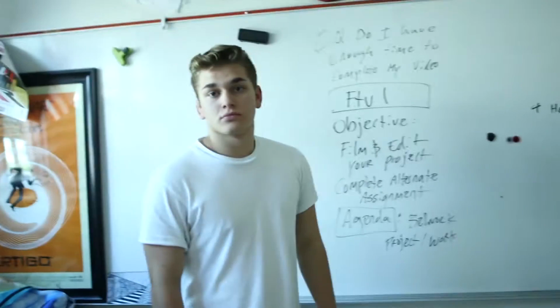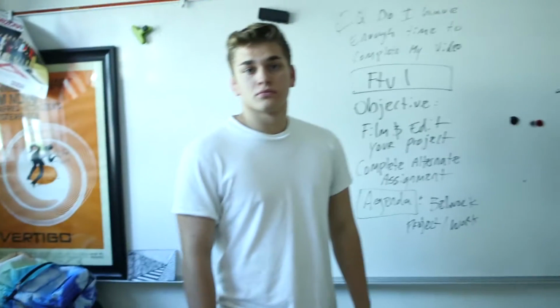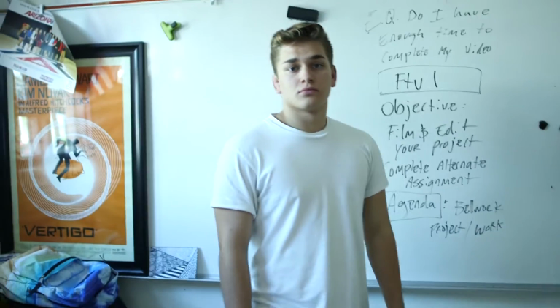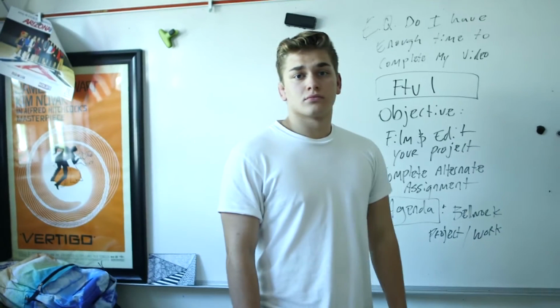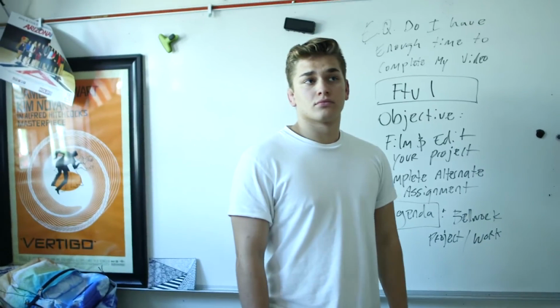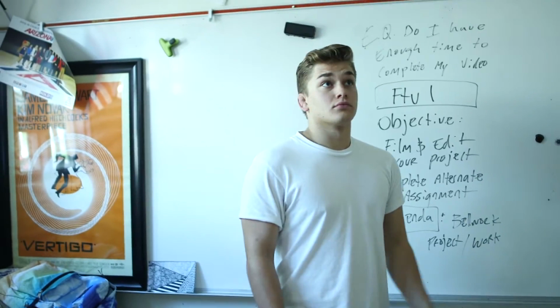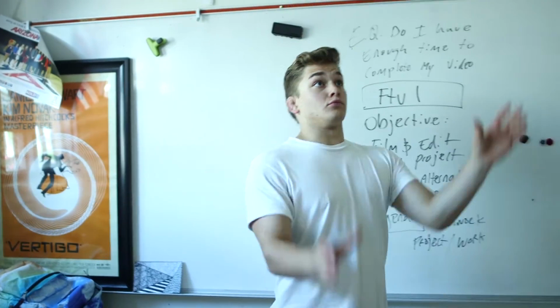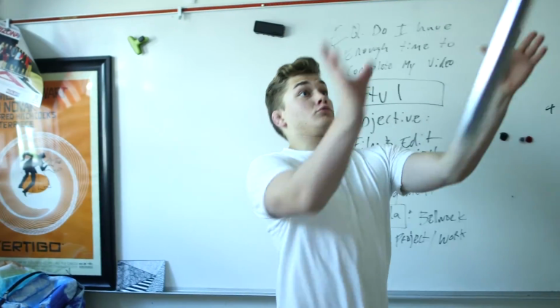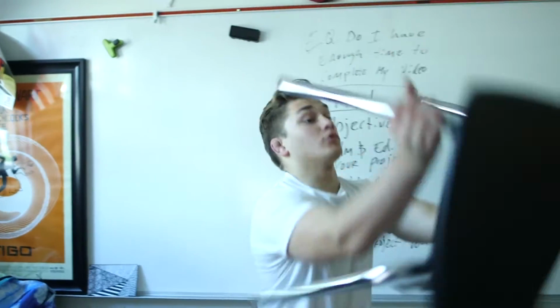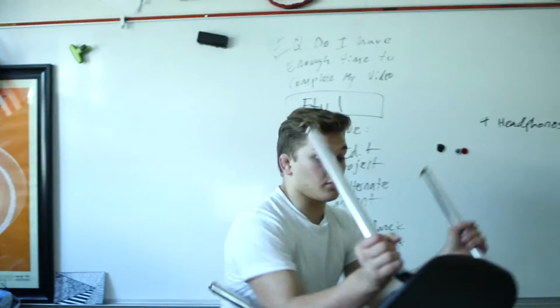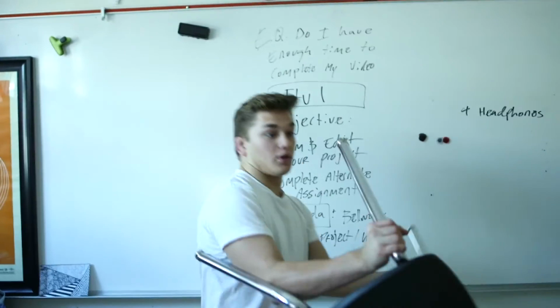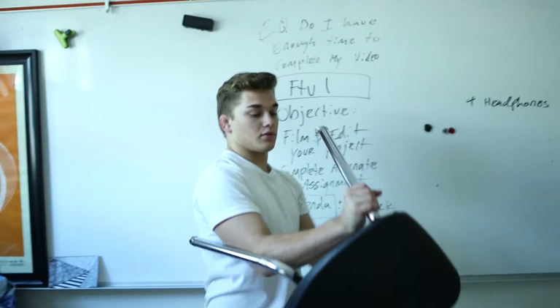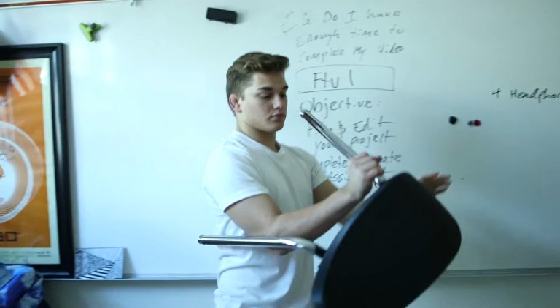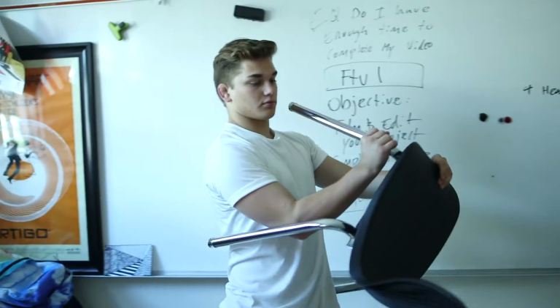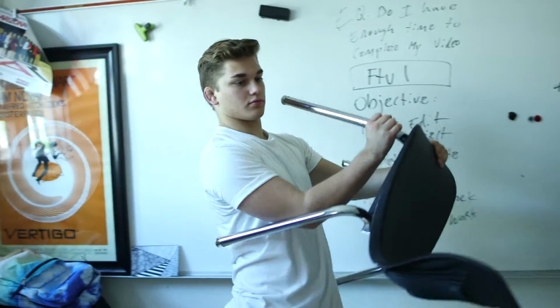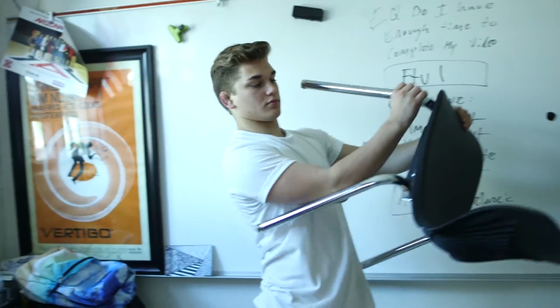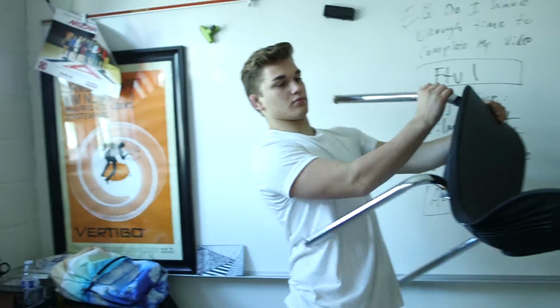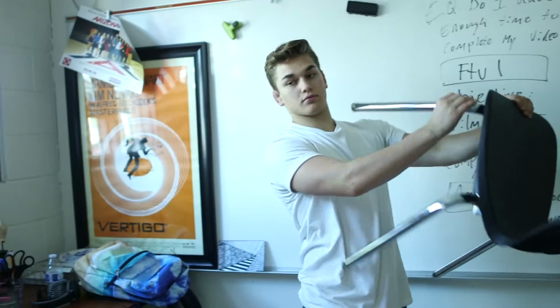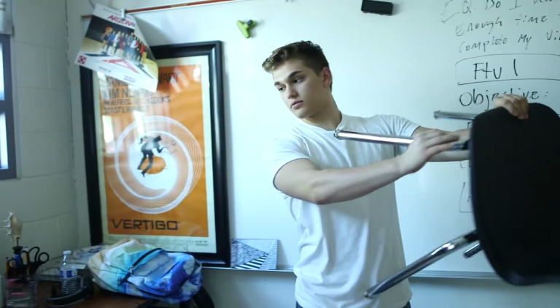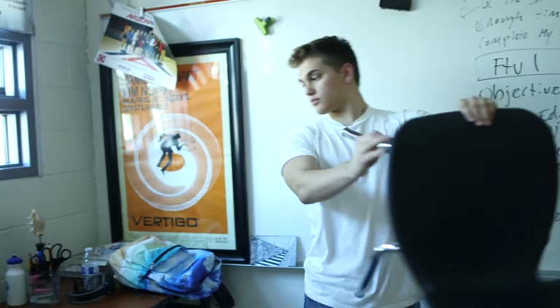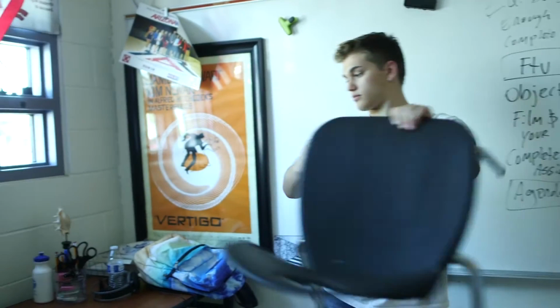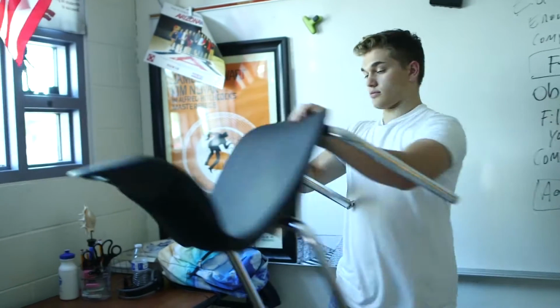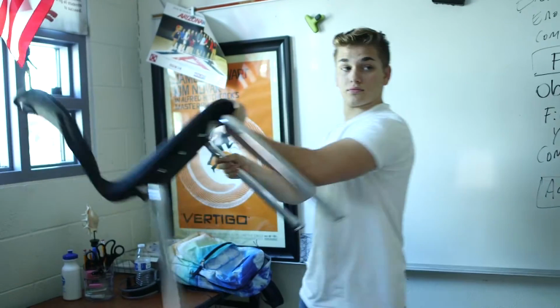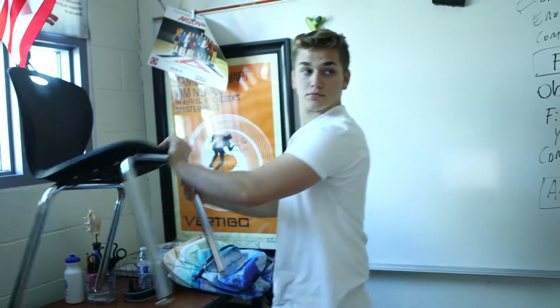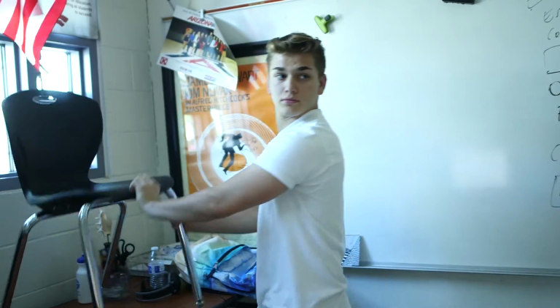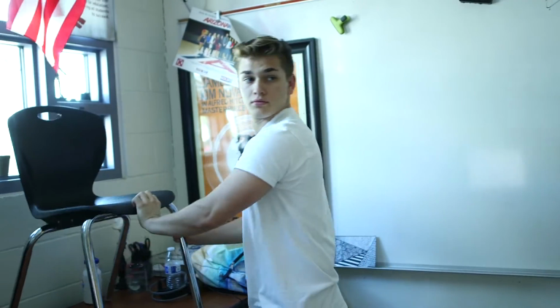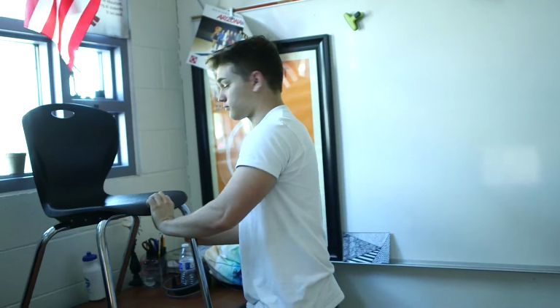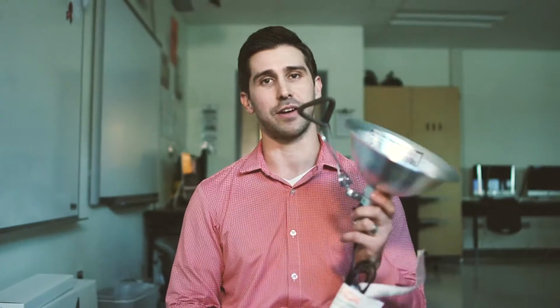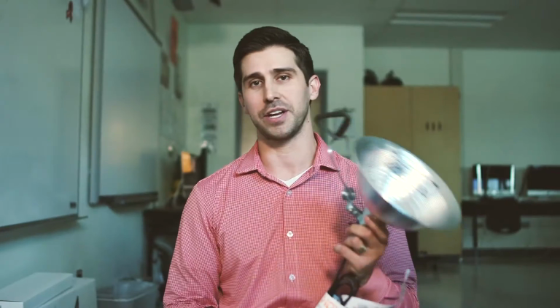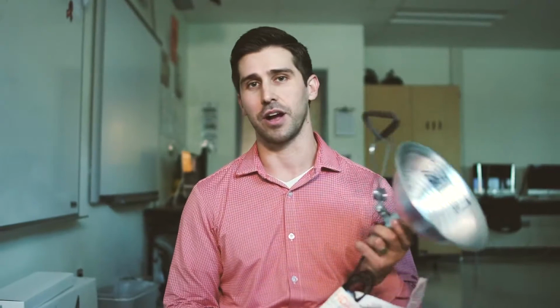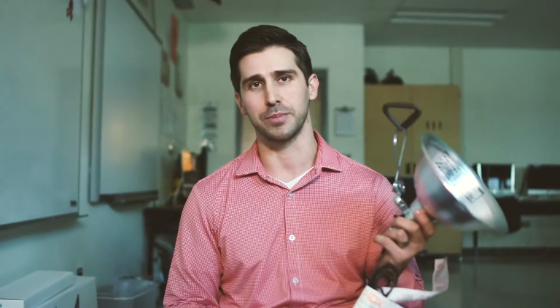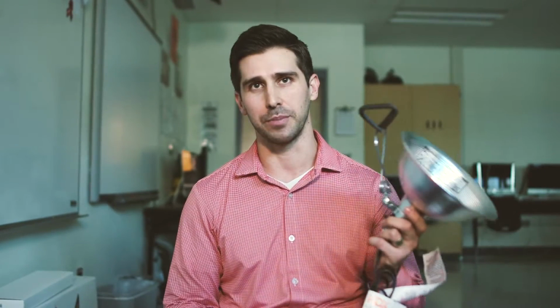The first thing you'll need is something to put your light on, and then you can go to Home Depot and buy these — they're clamp lights. Everybody talks about them.